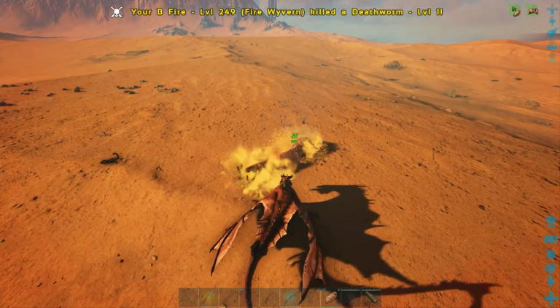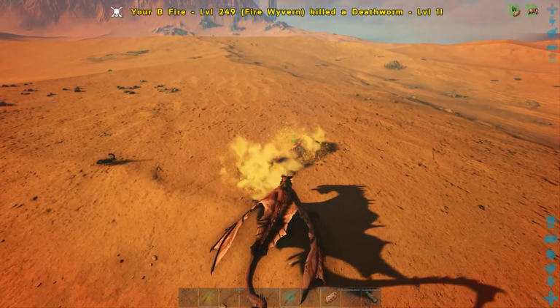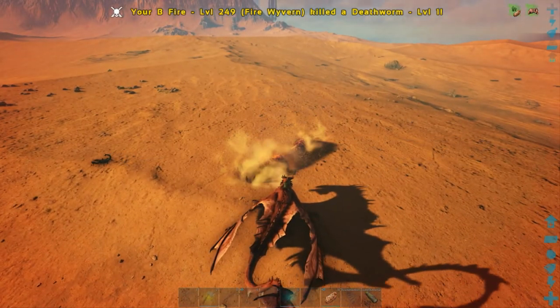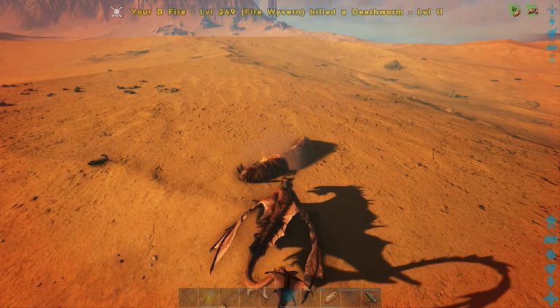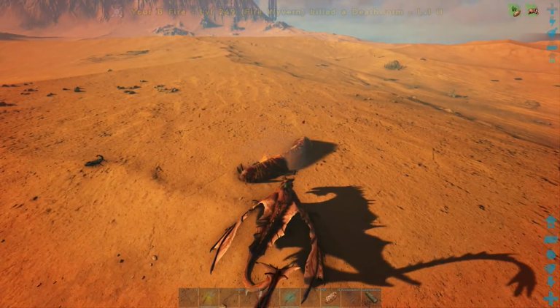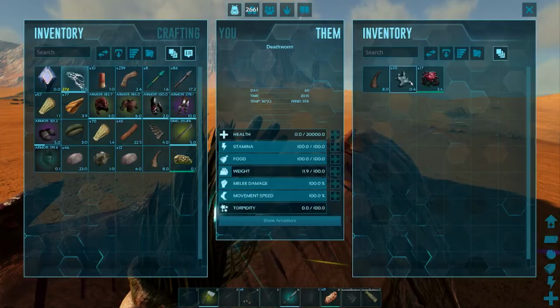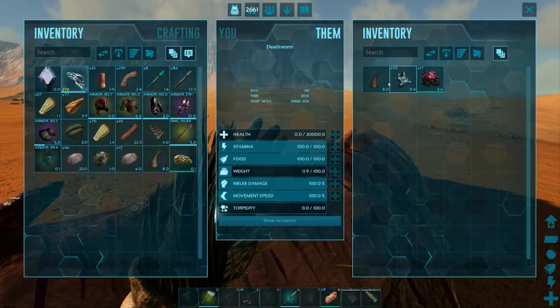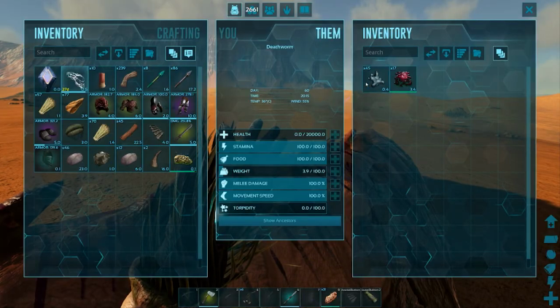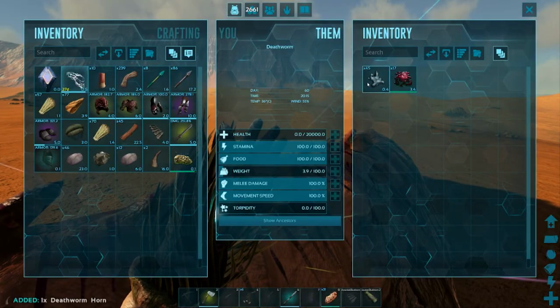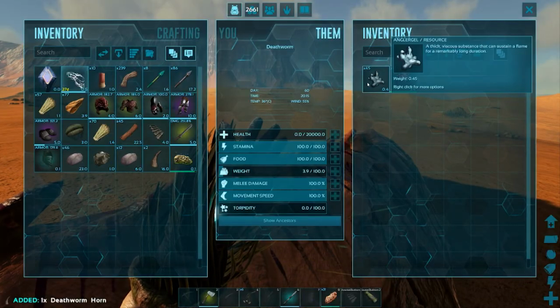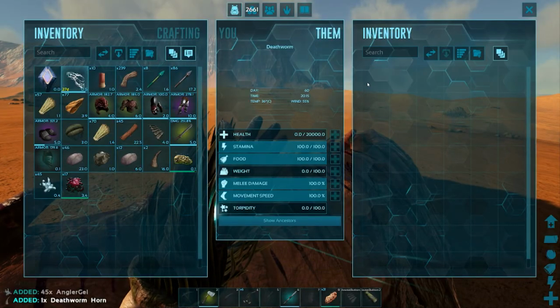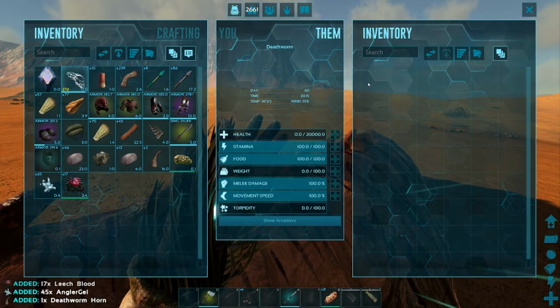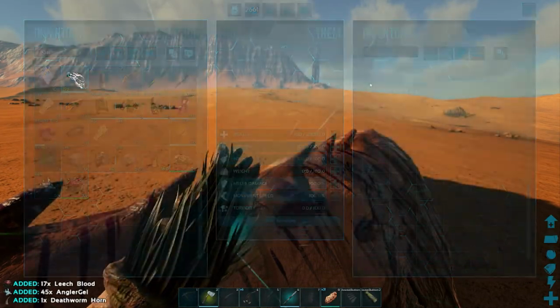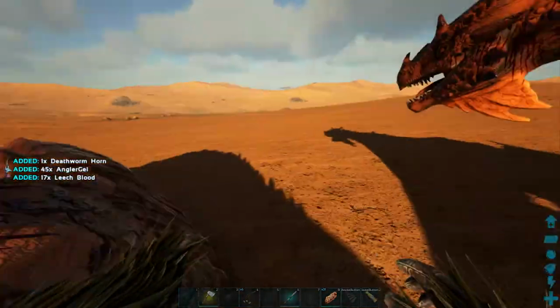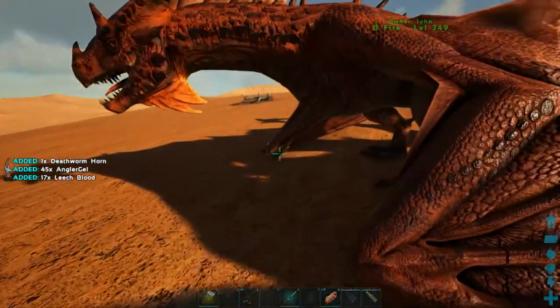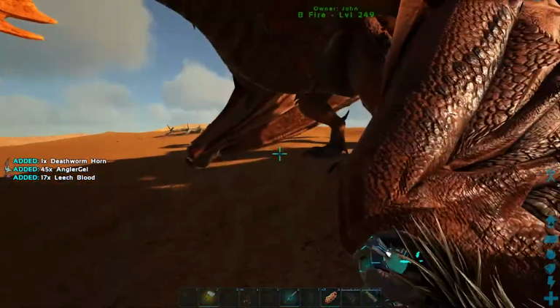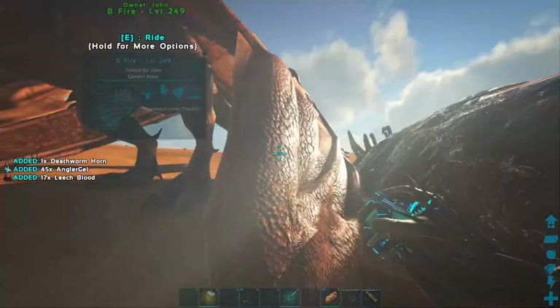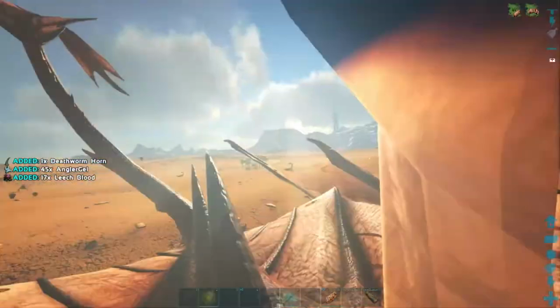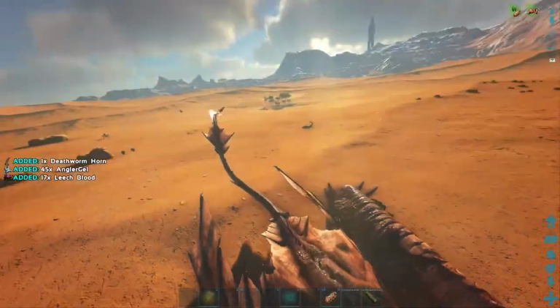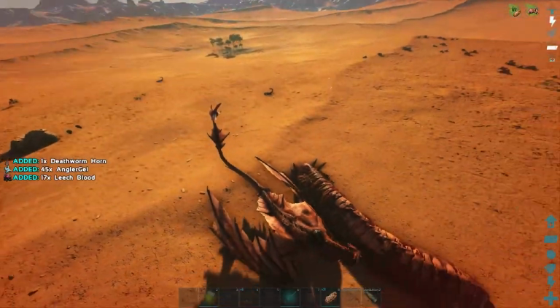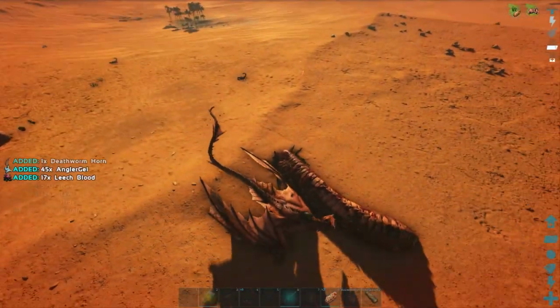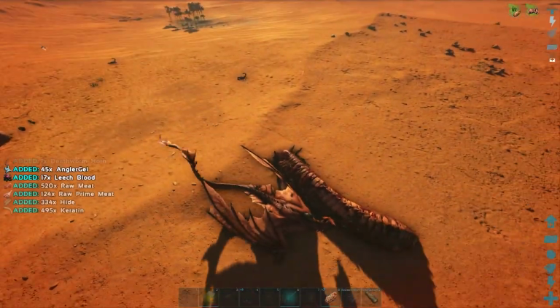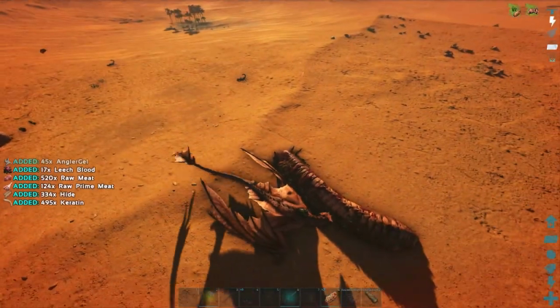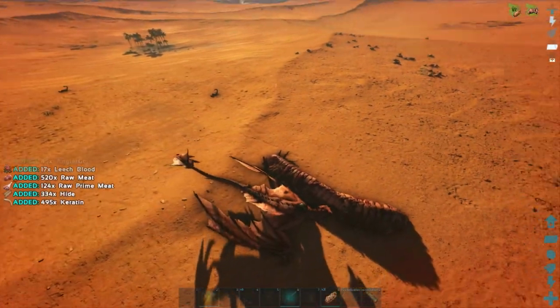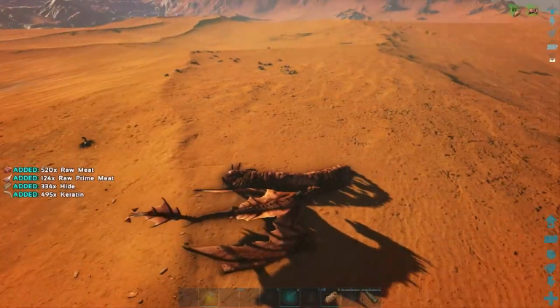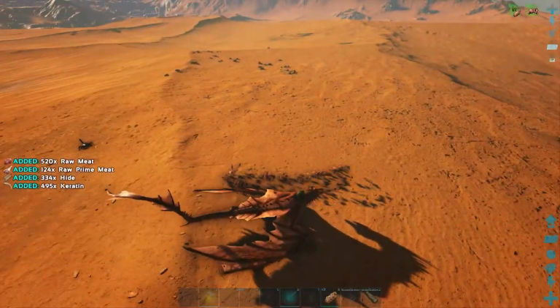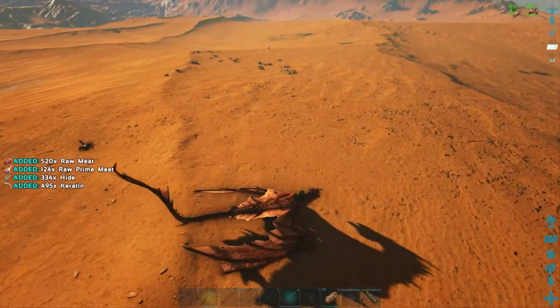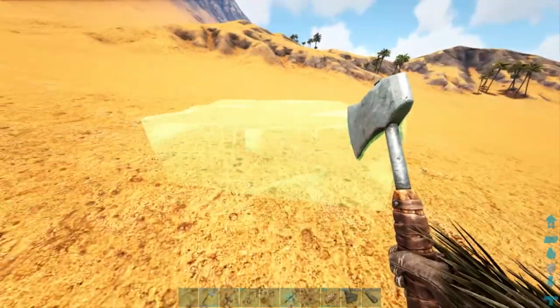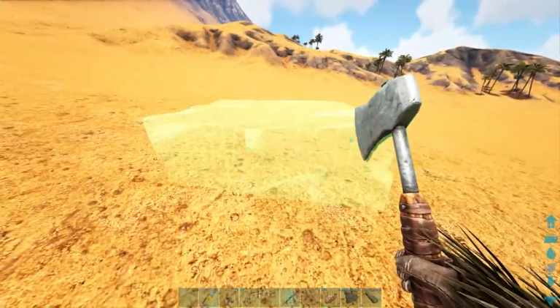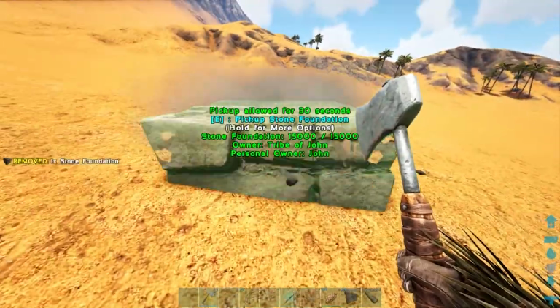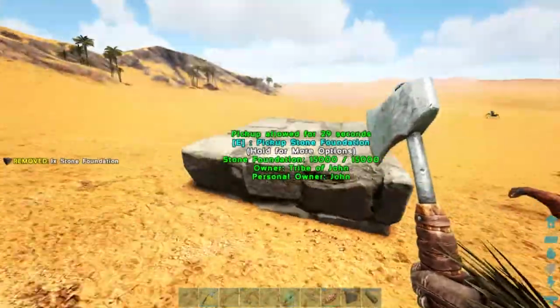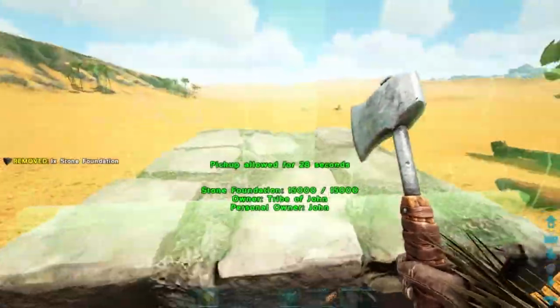Once it's dead, access its inventory and grab the horn. Before you tame your mantis, make sure you look up how many horns you're going to need to tame the one on your server.